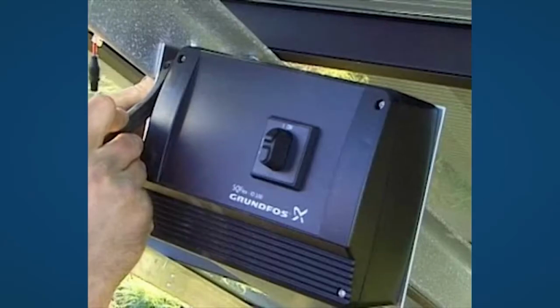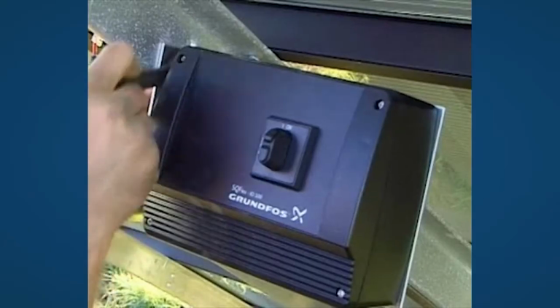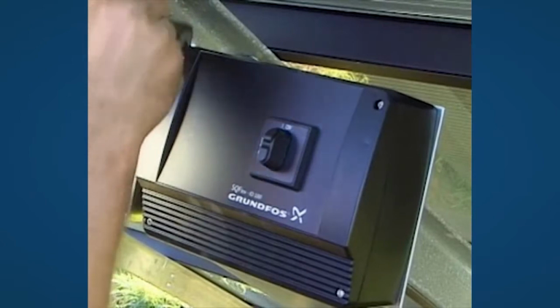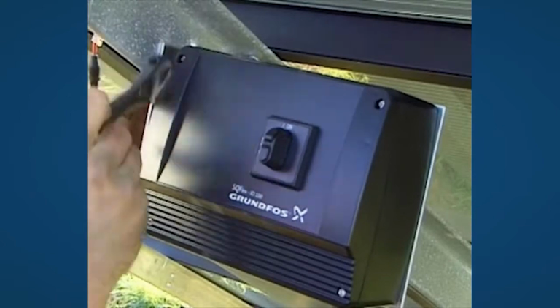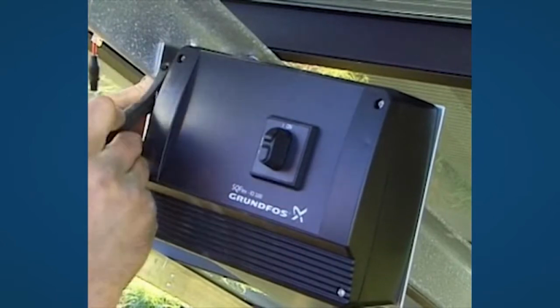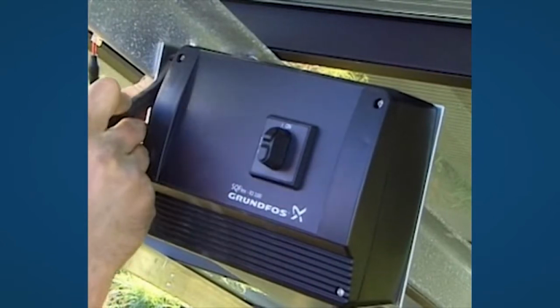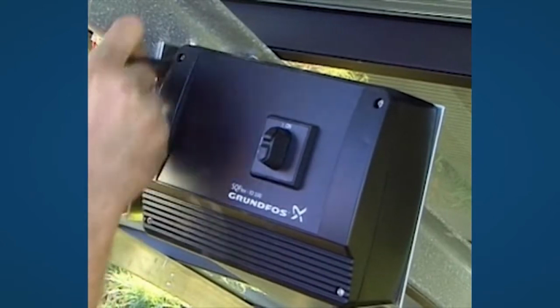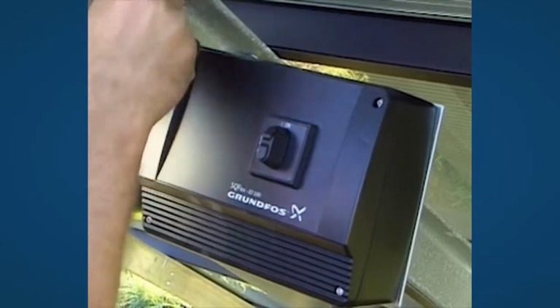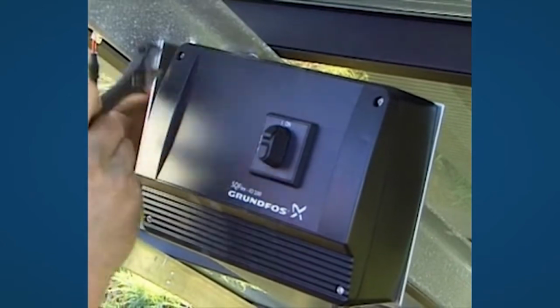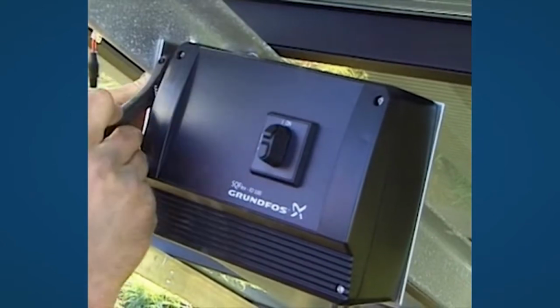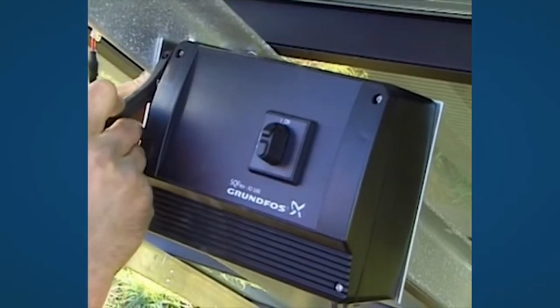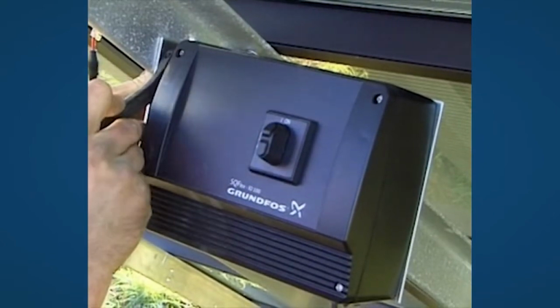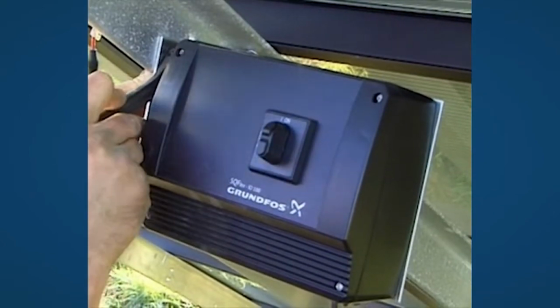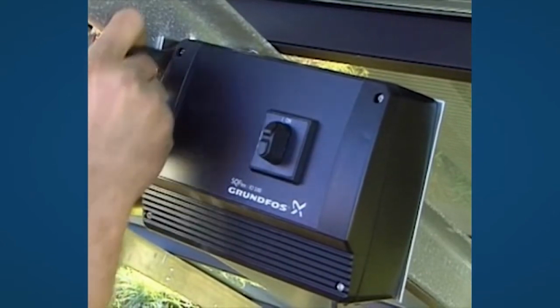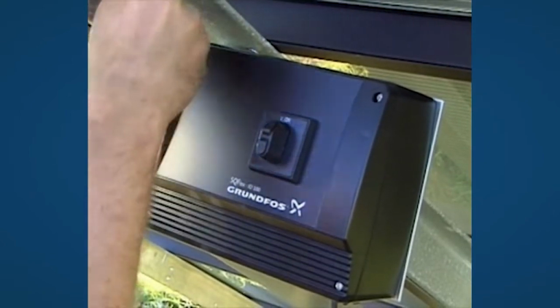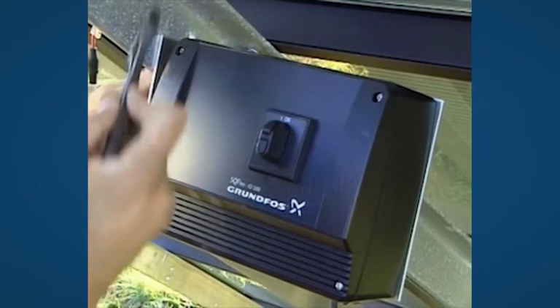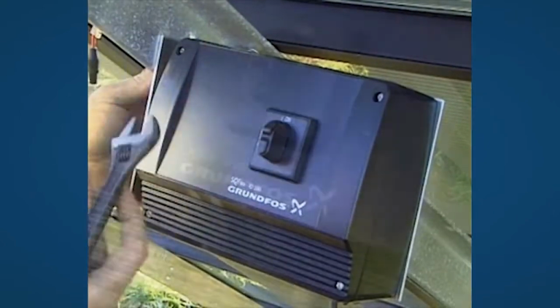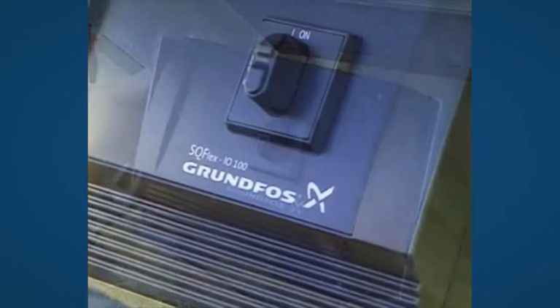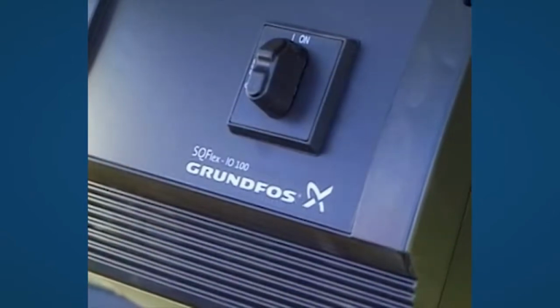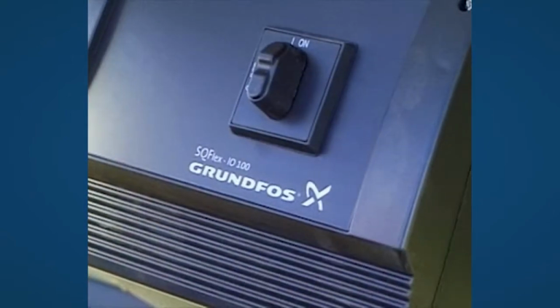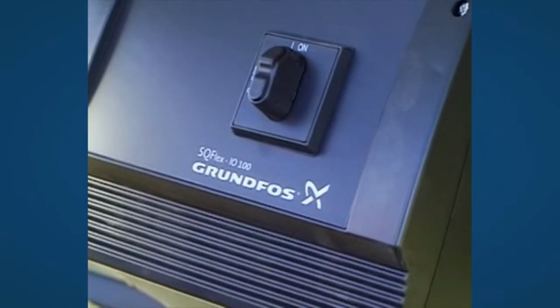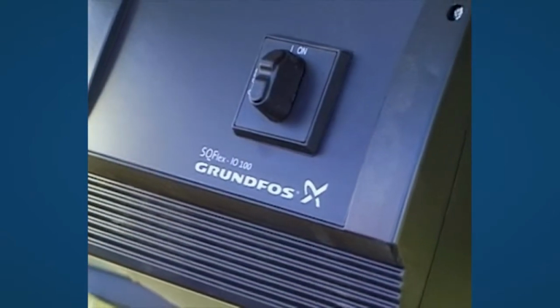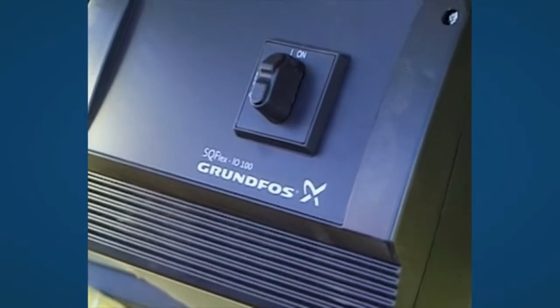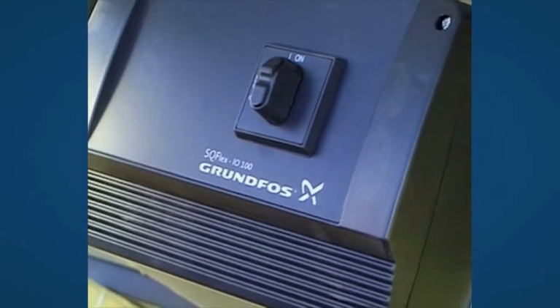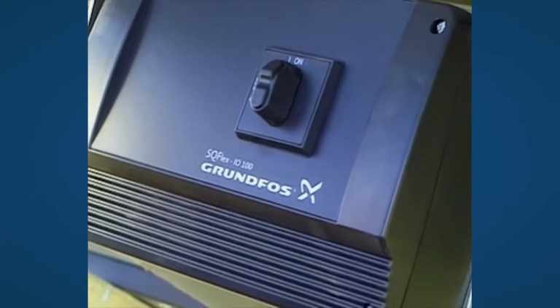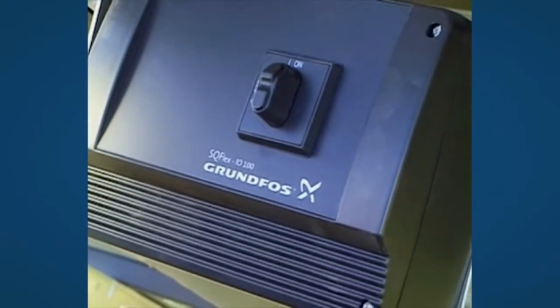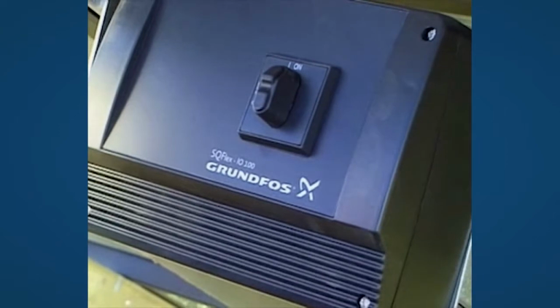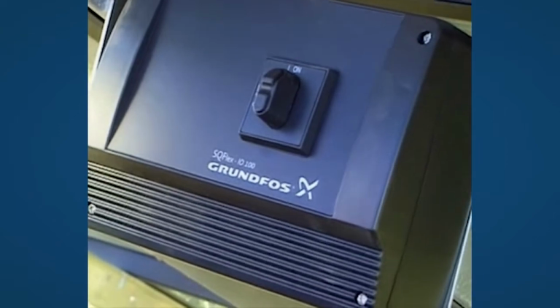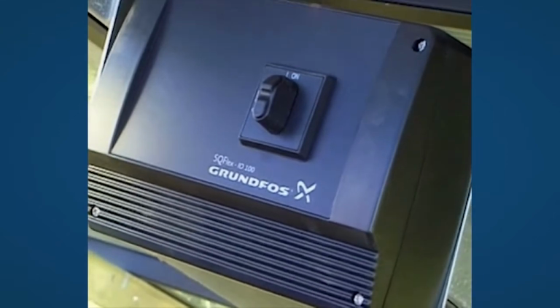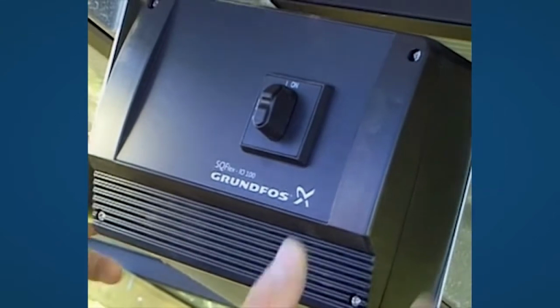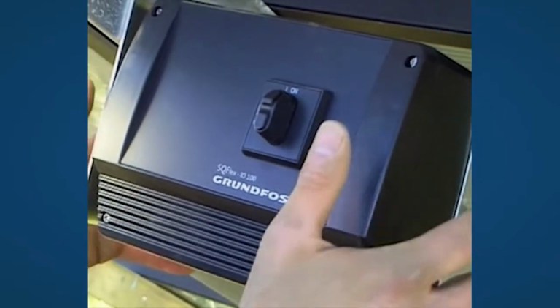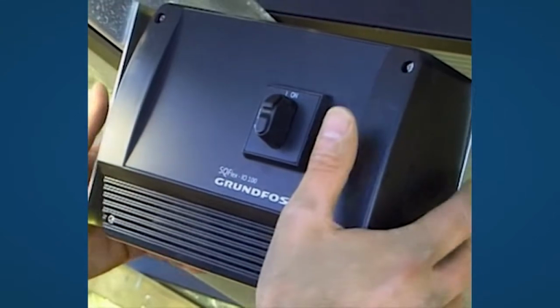The switchbox IO100 must be installed under the solar modules, shielded from direct sunlight.